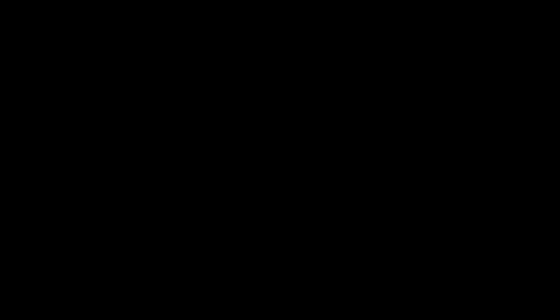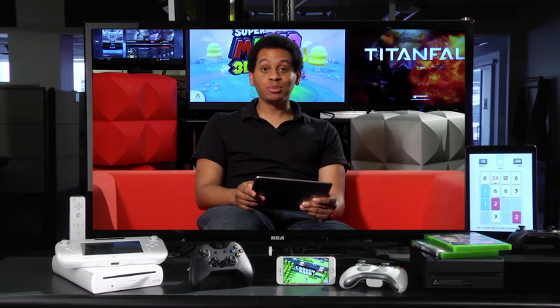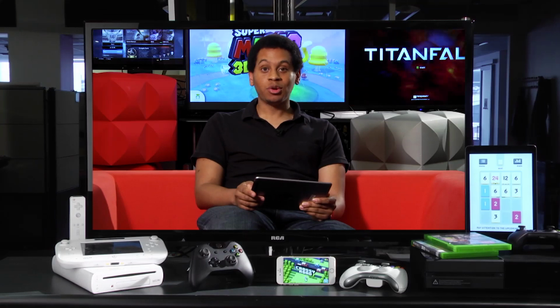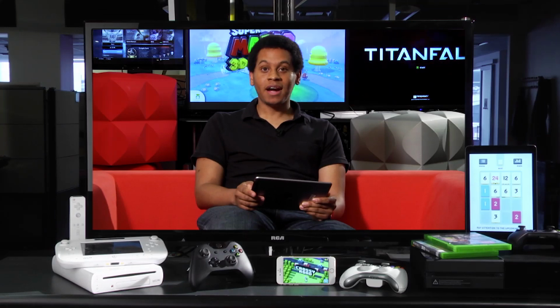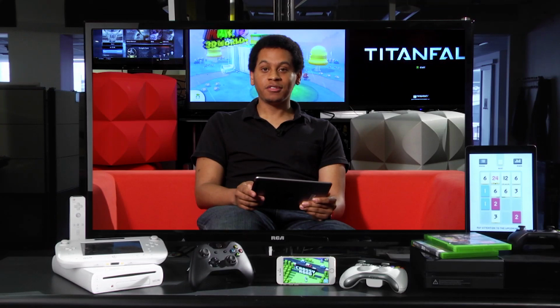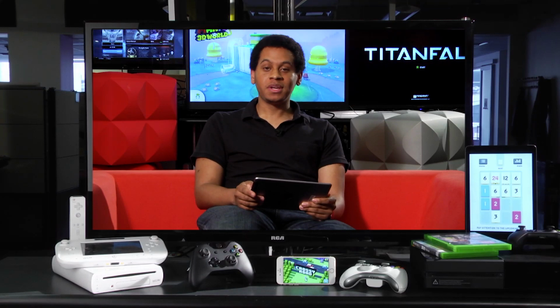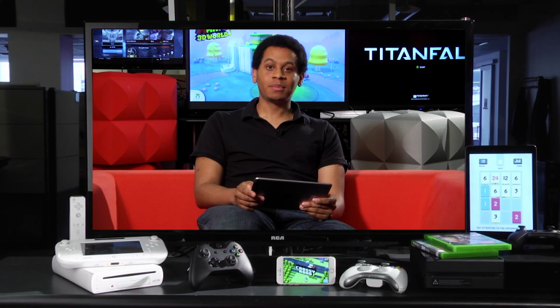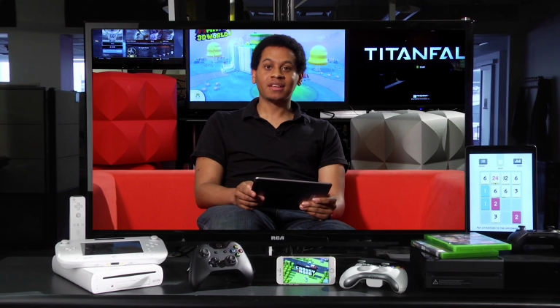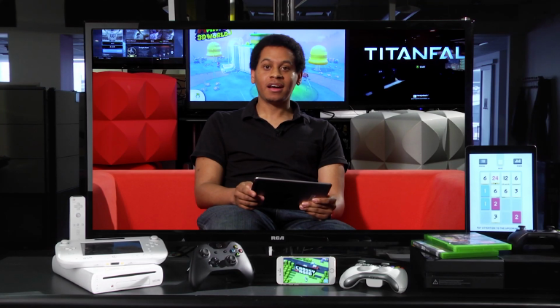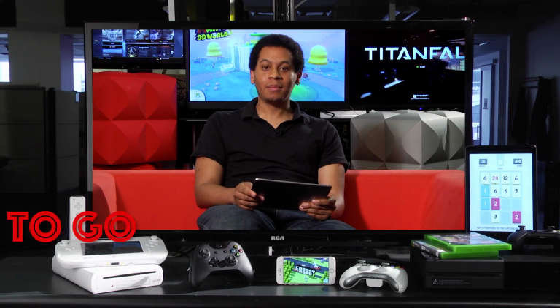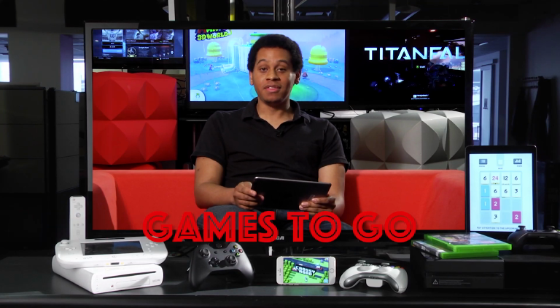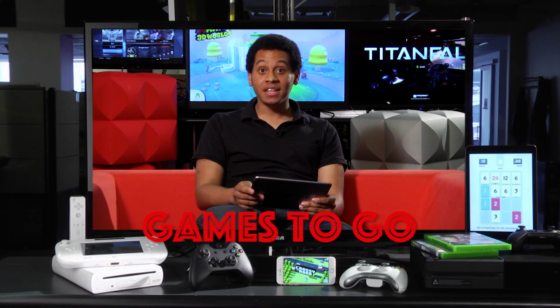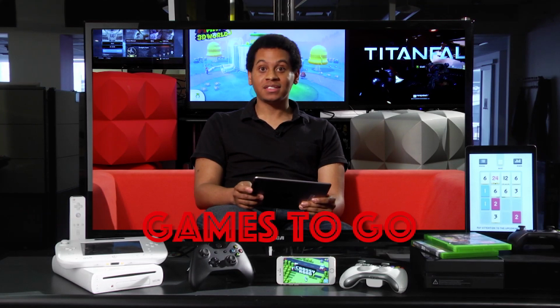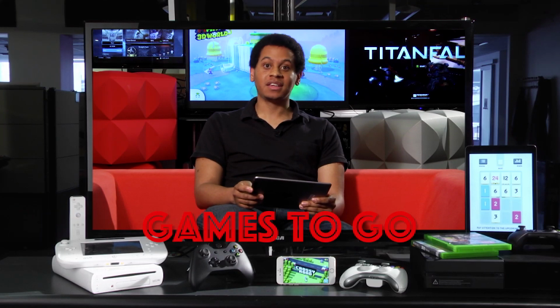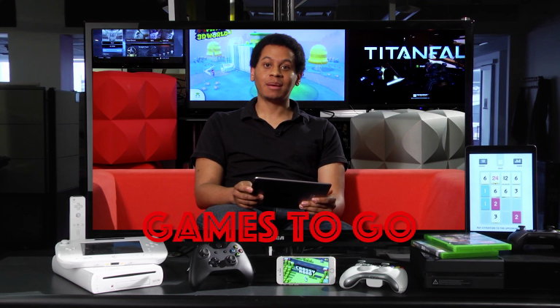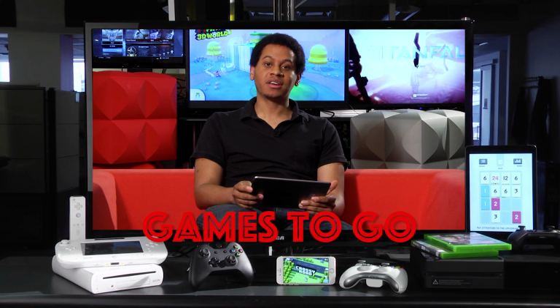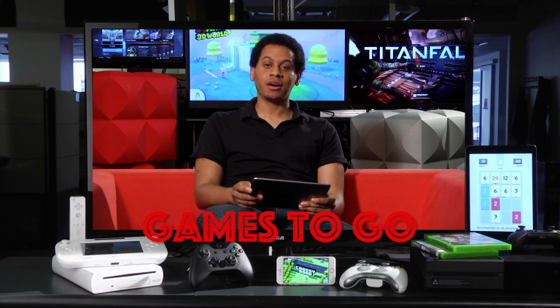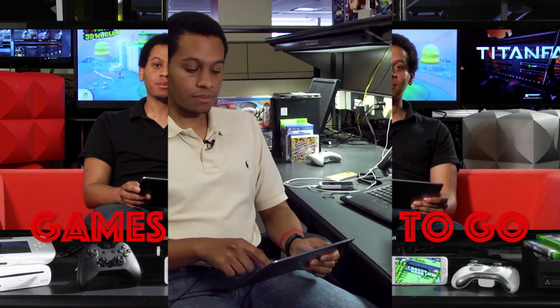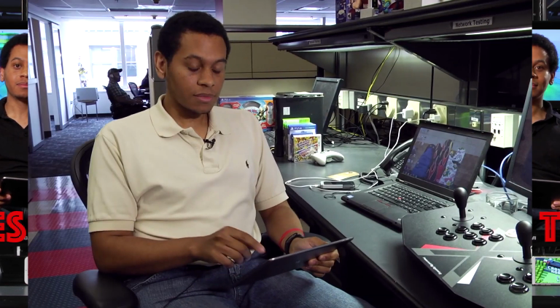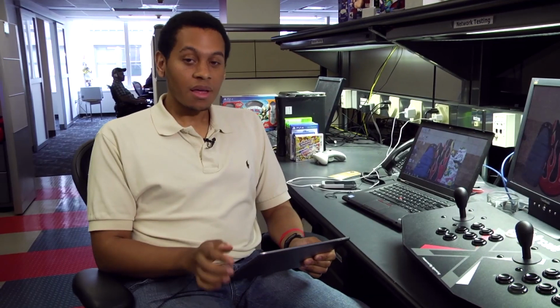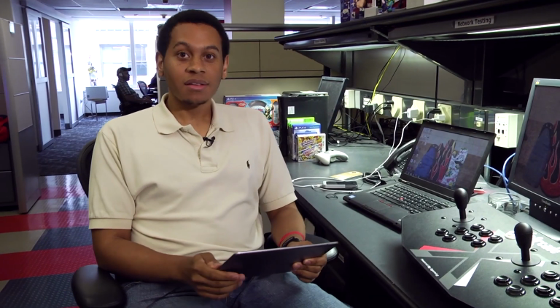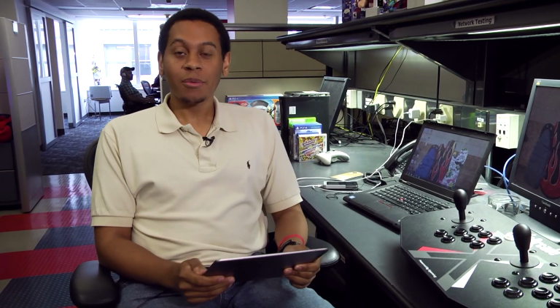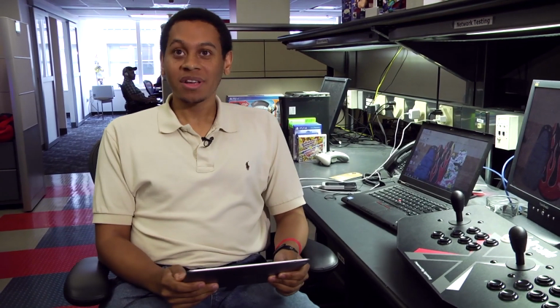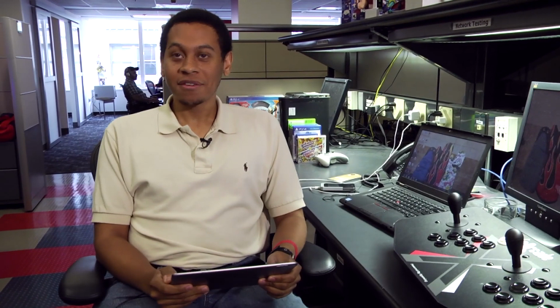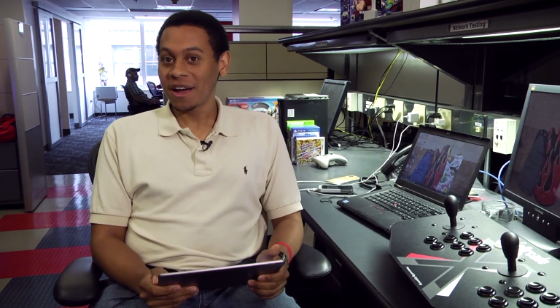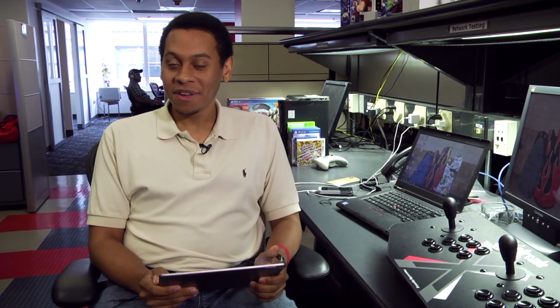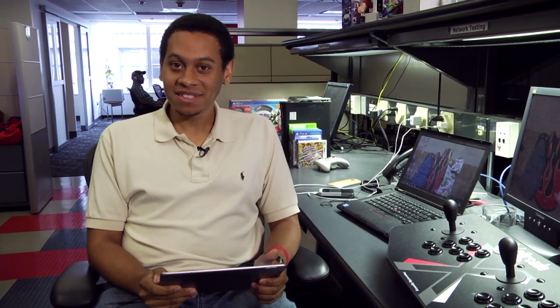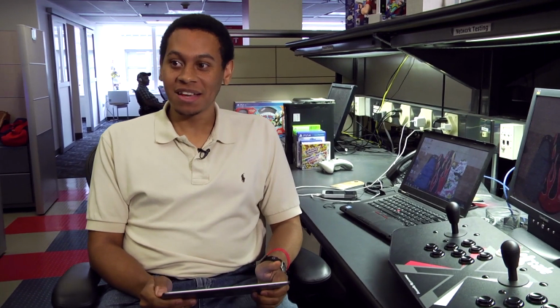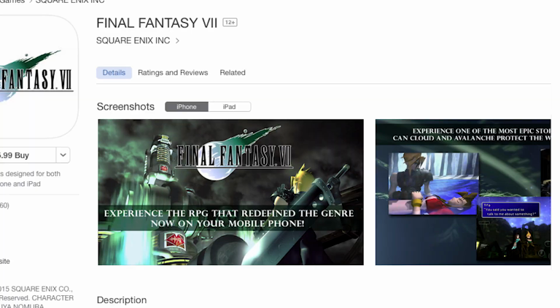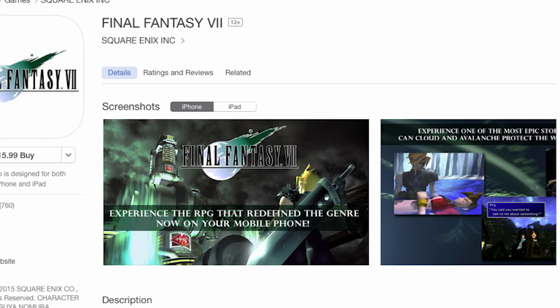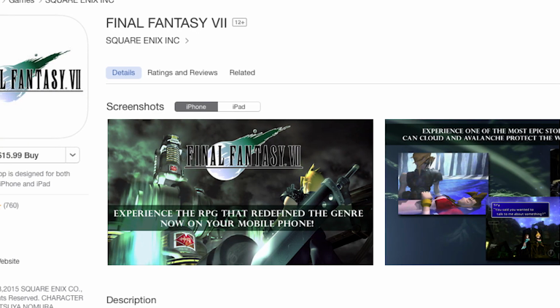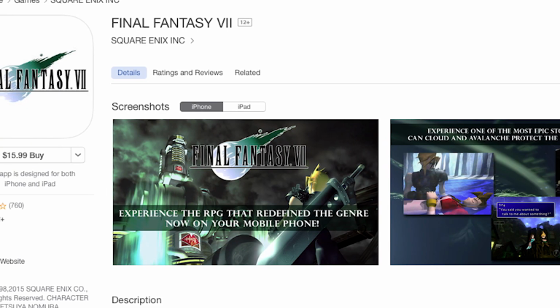I'm Jordan Miner for PCMag.com and this is Games To Go. Today we're looking at Final Fantasy 7 on the iPad.